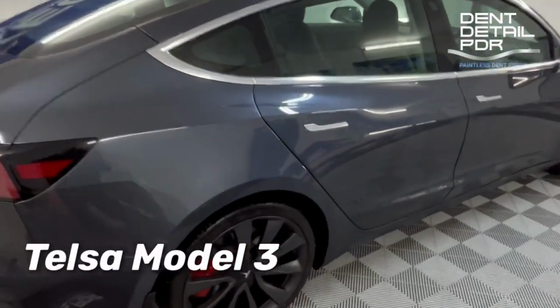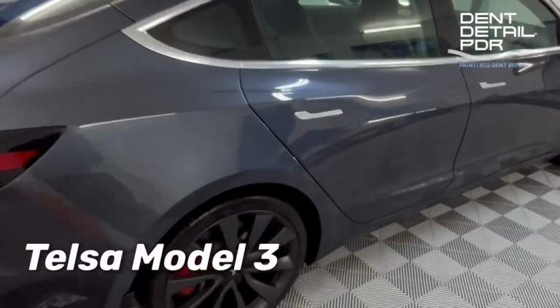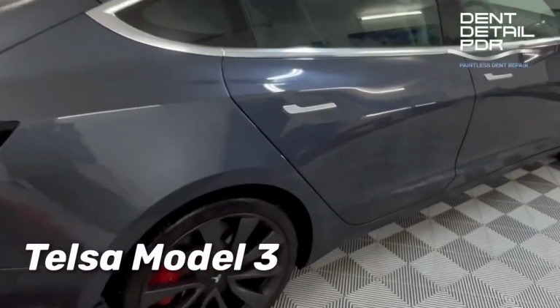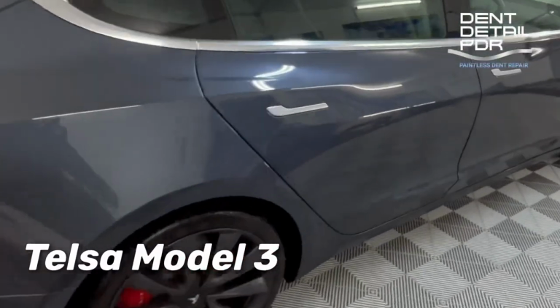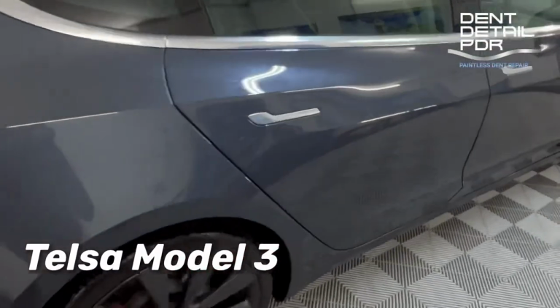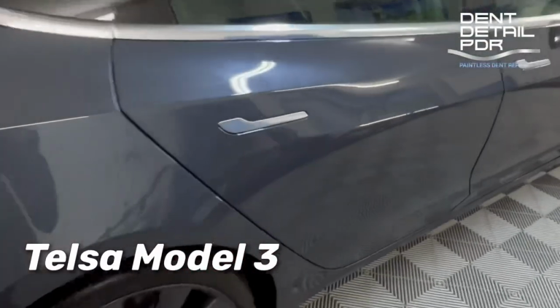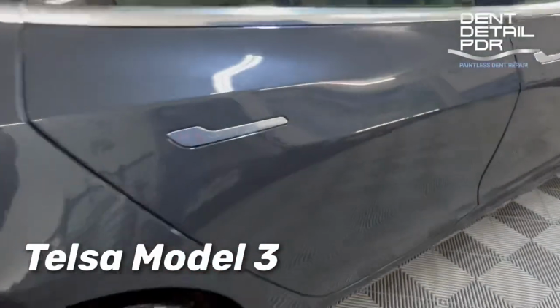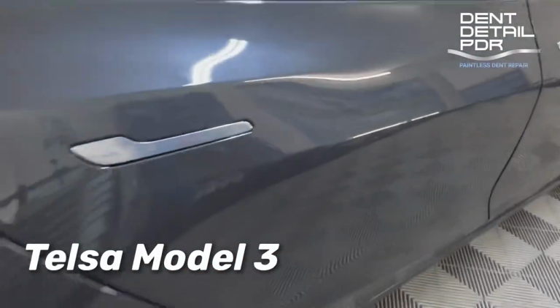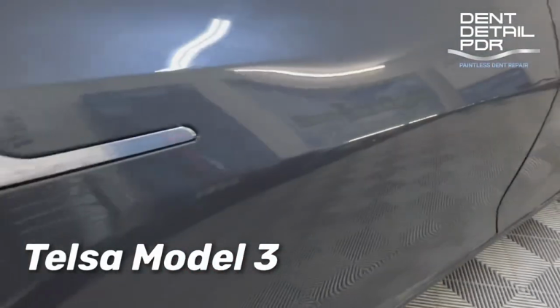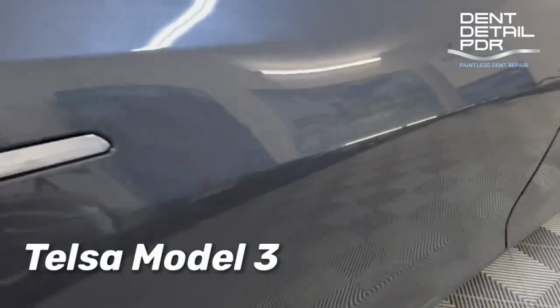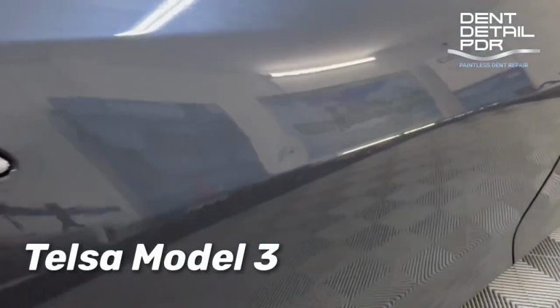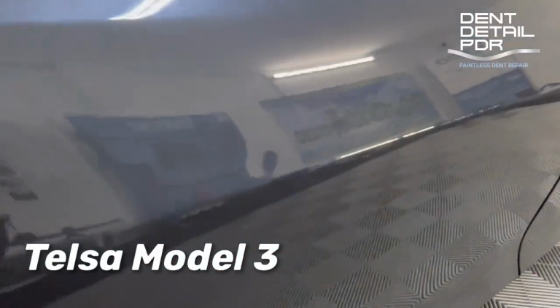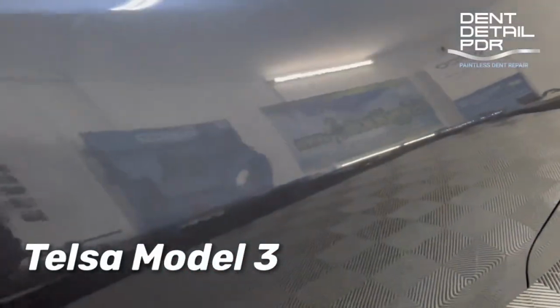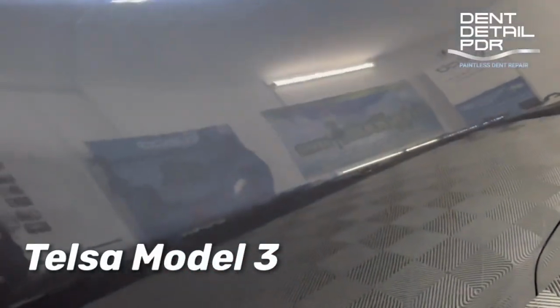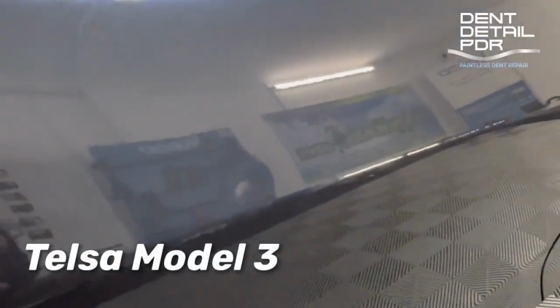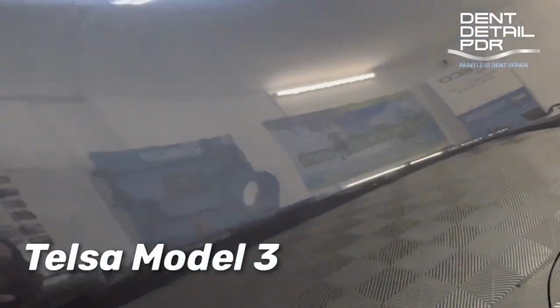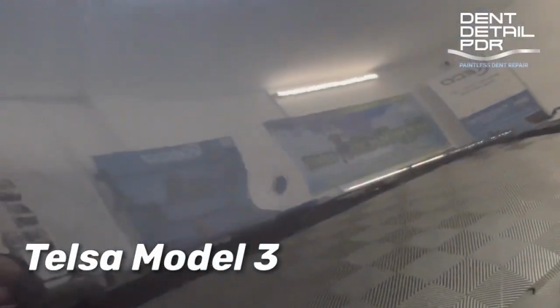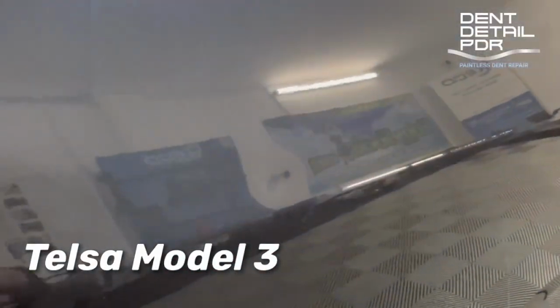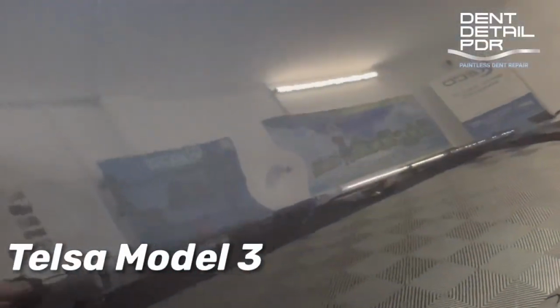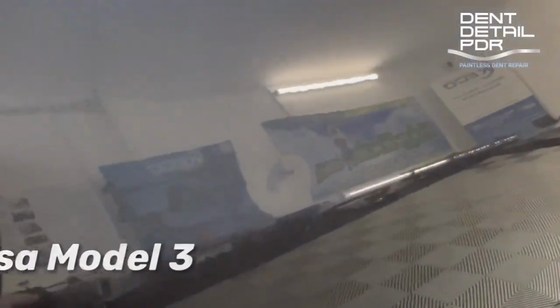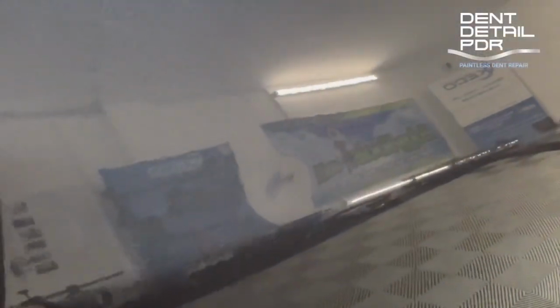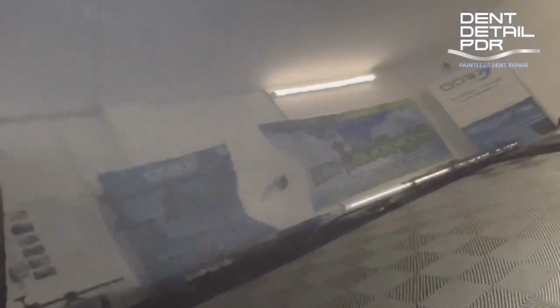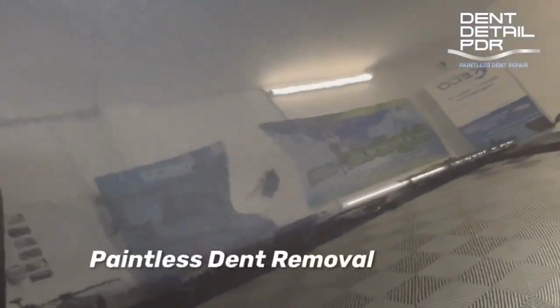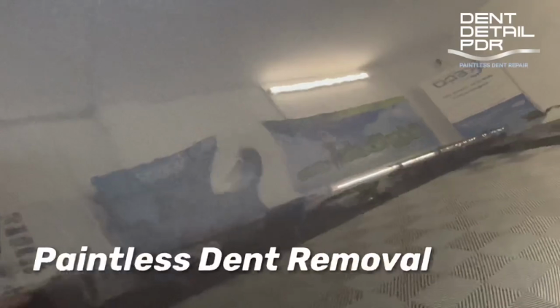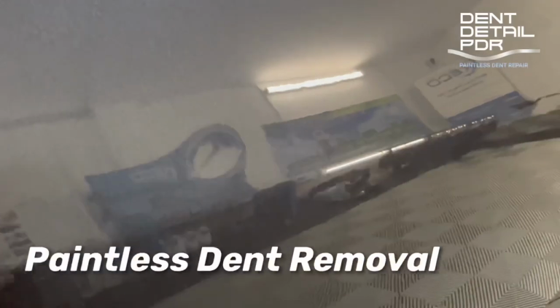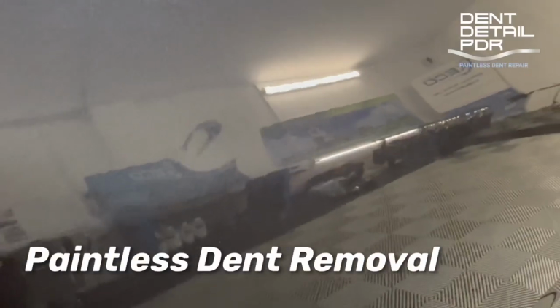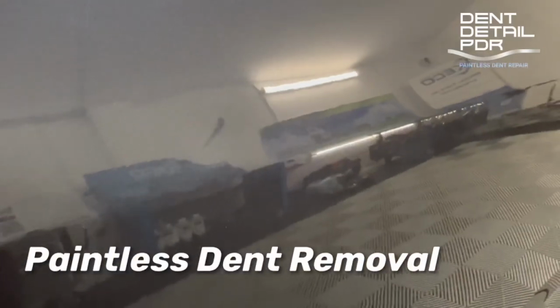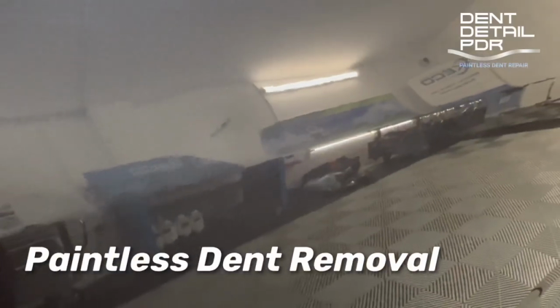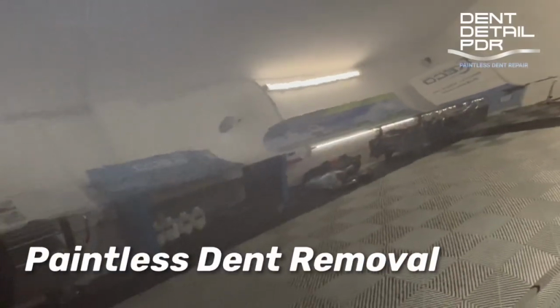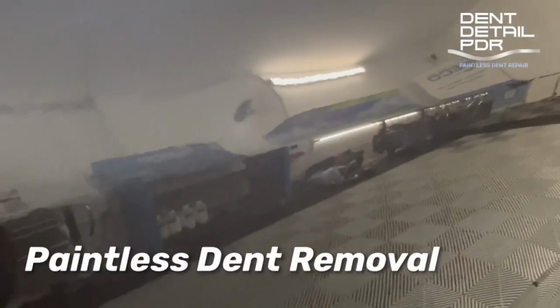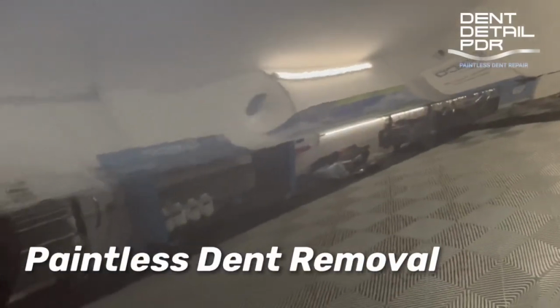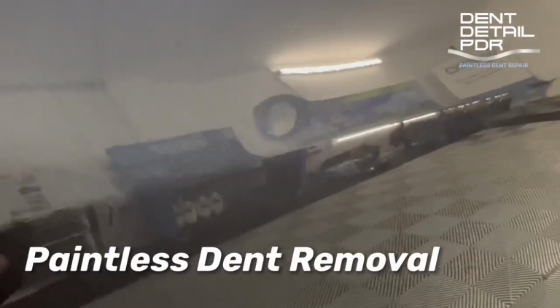Hi everyone, it's Graeme from Dent Detail. Today we're going to remove this dent from this Tesla Model 3.